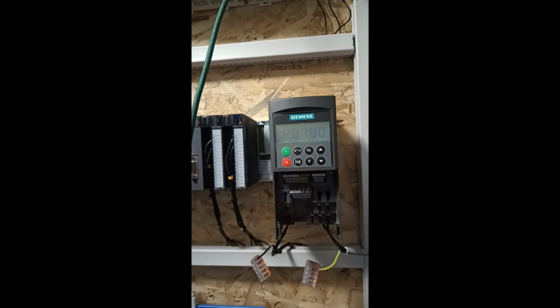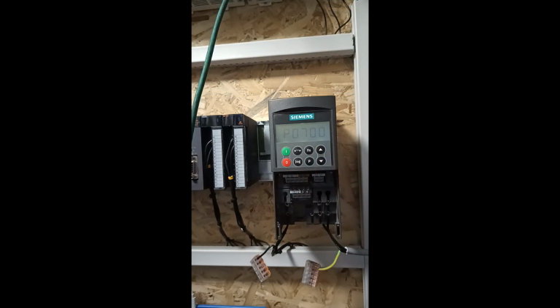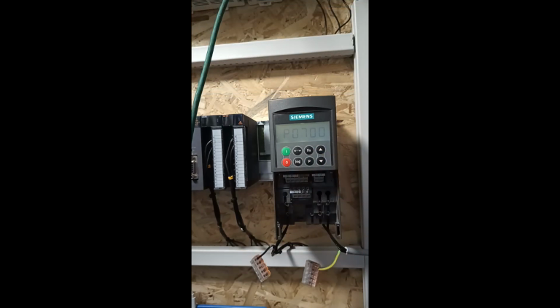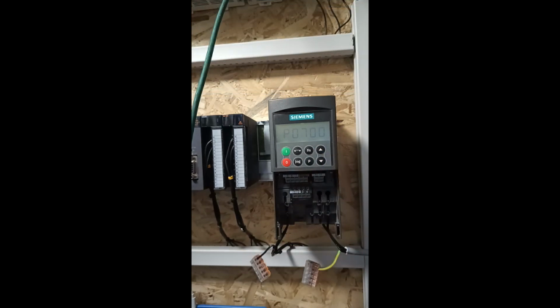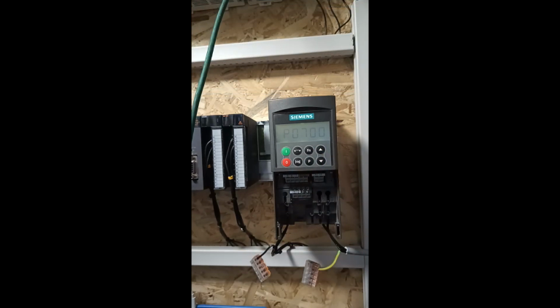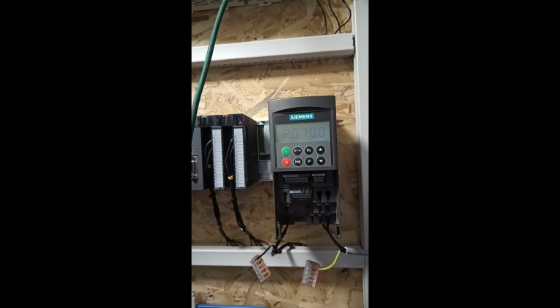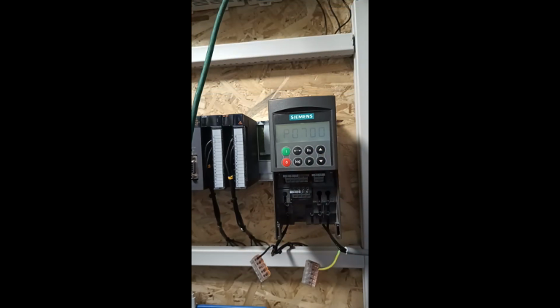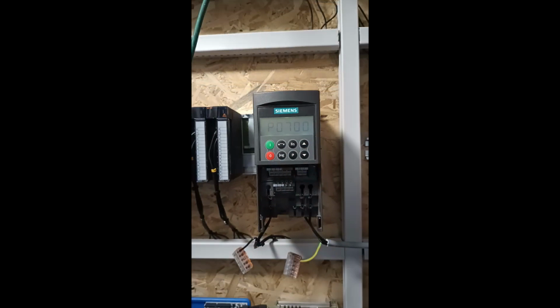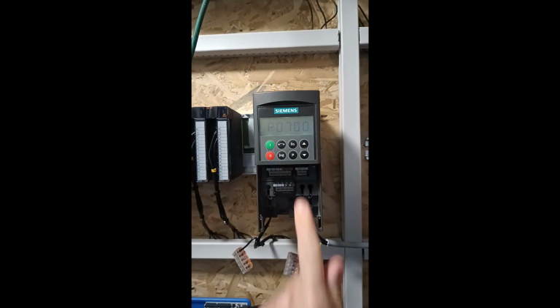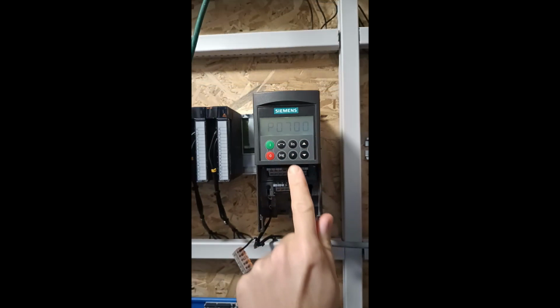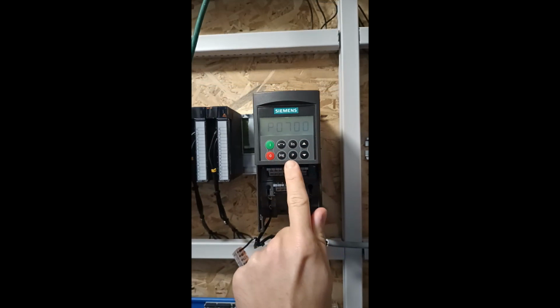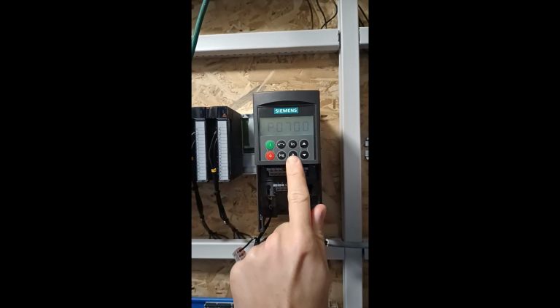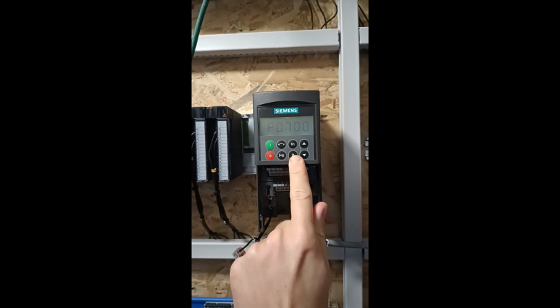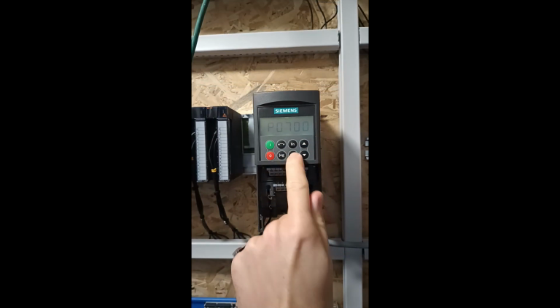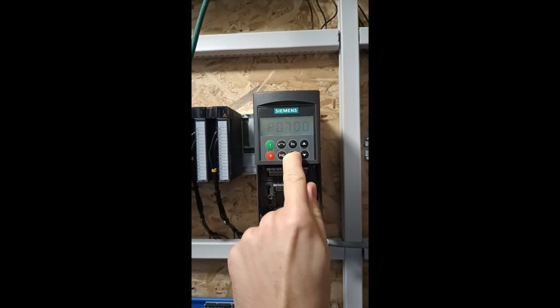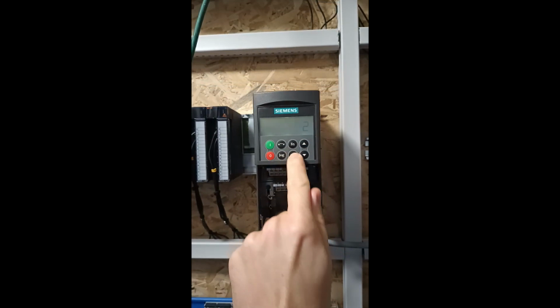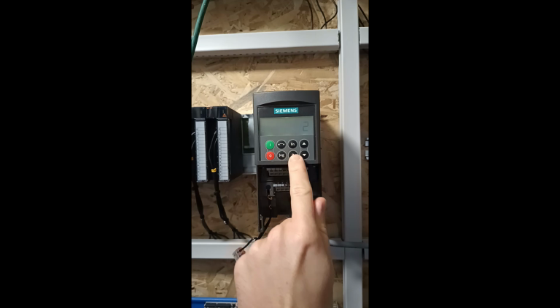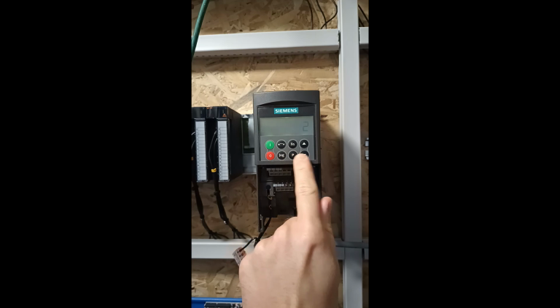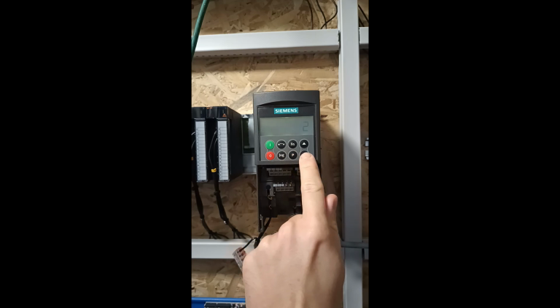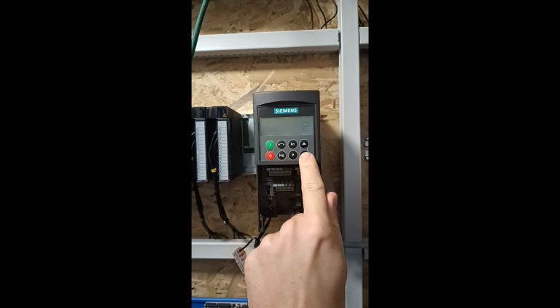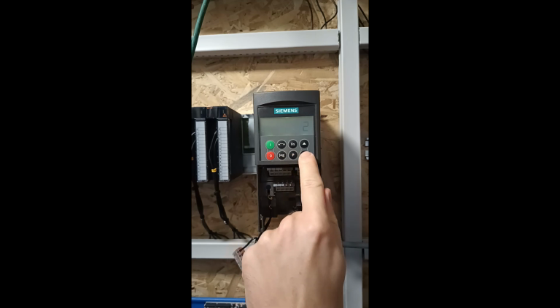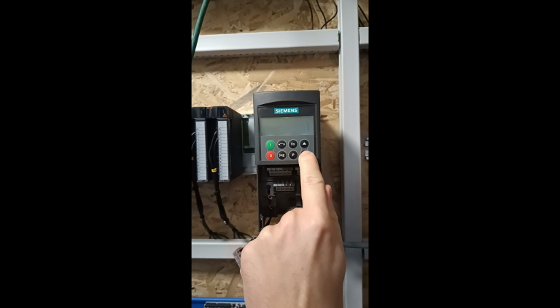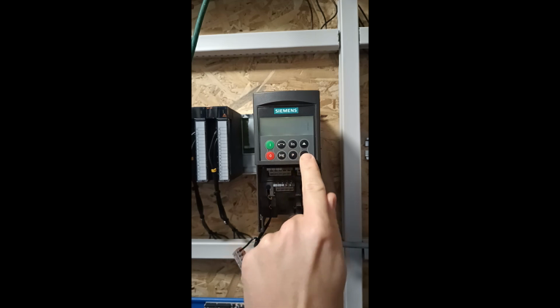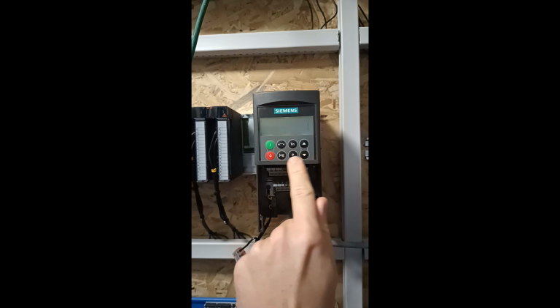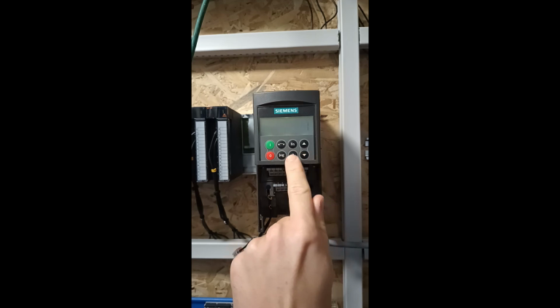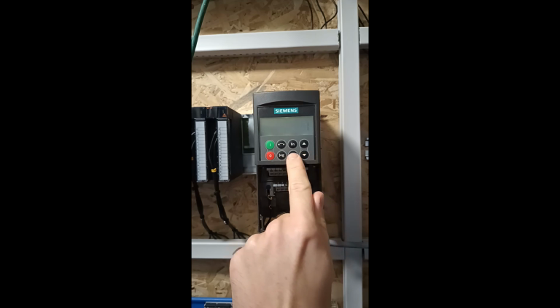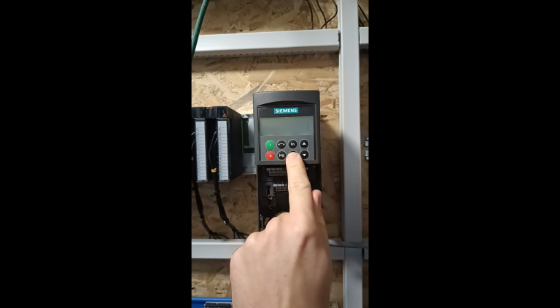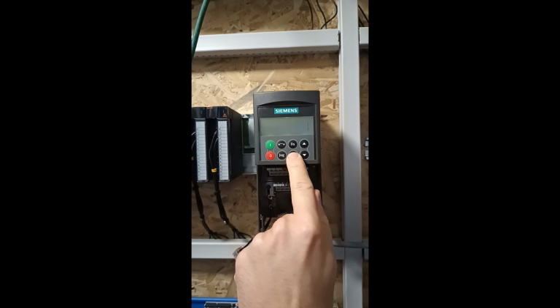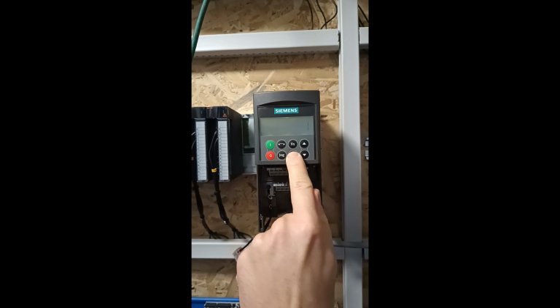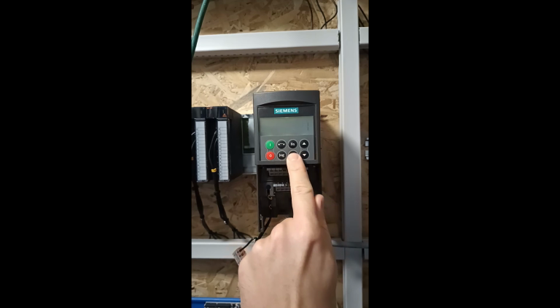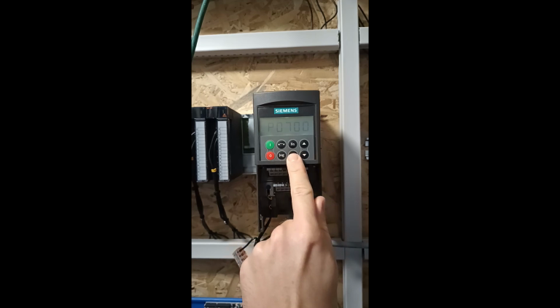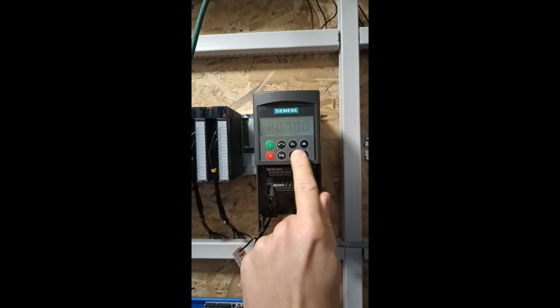Parameter 711 we want to set to 1. This lets the drive know we want to control it locally from the panel.